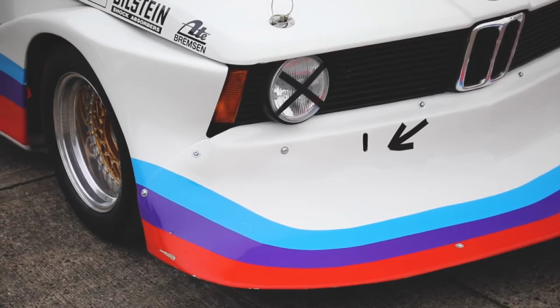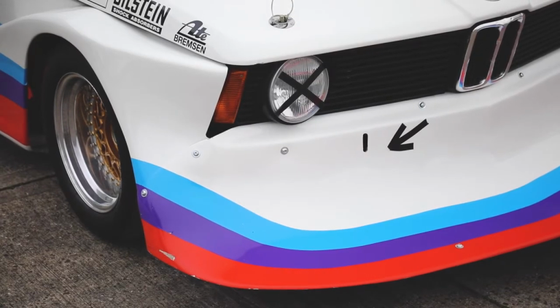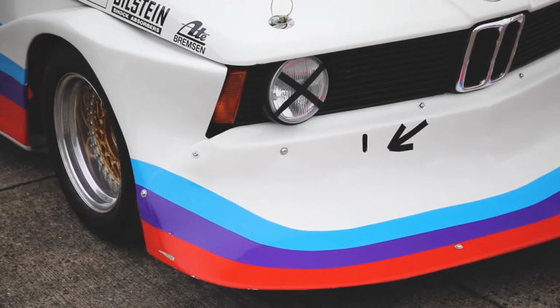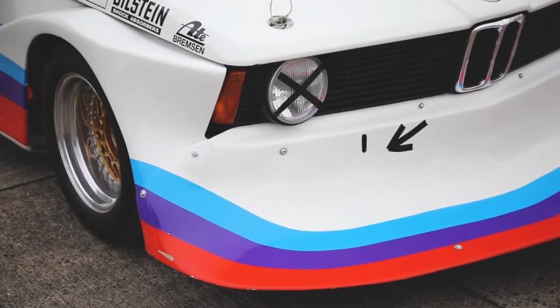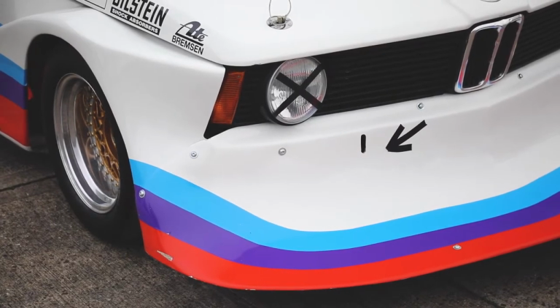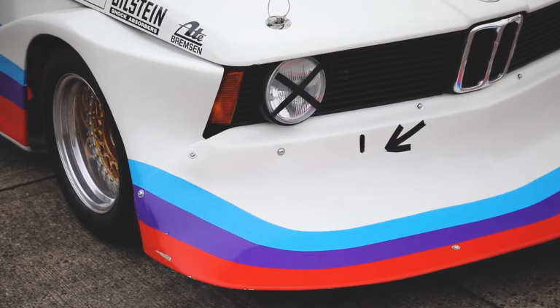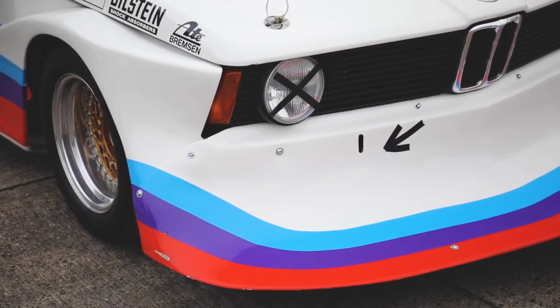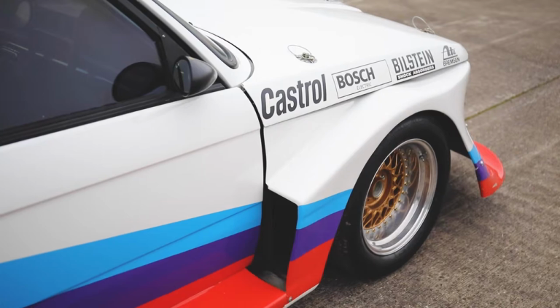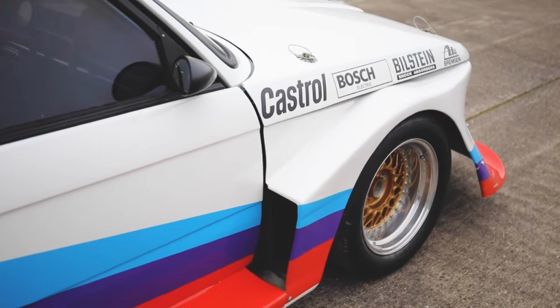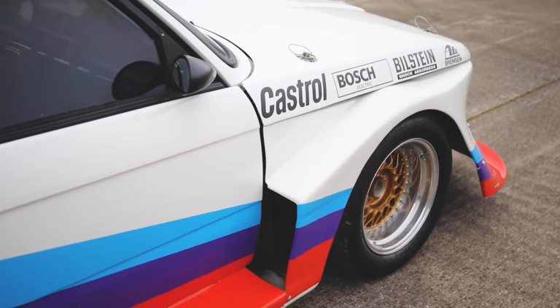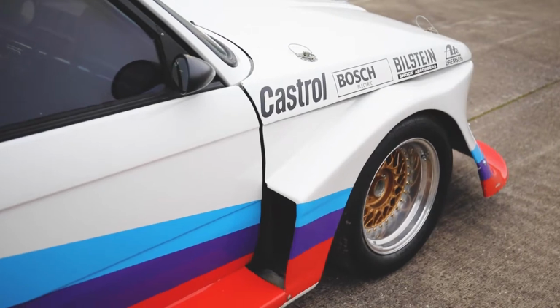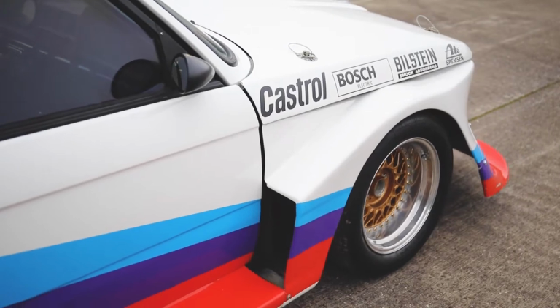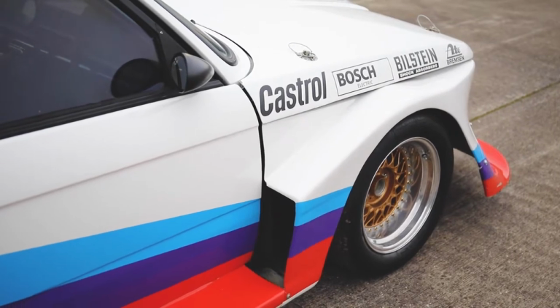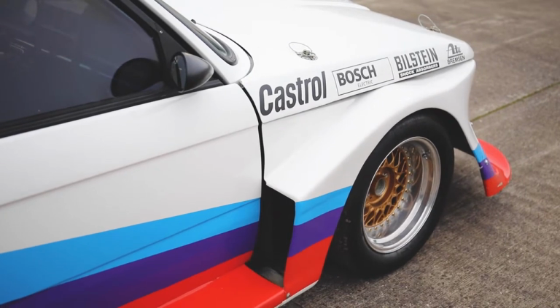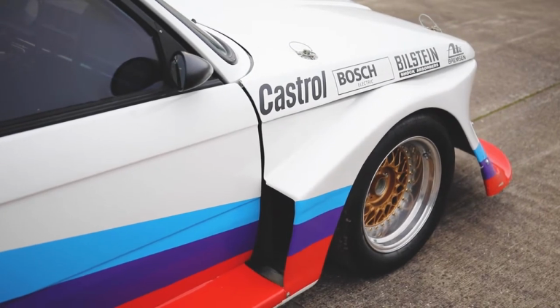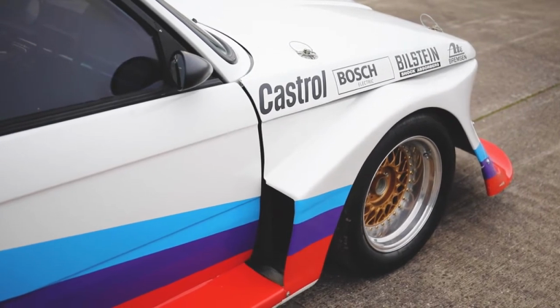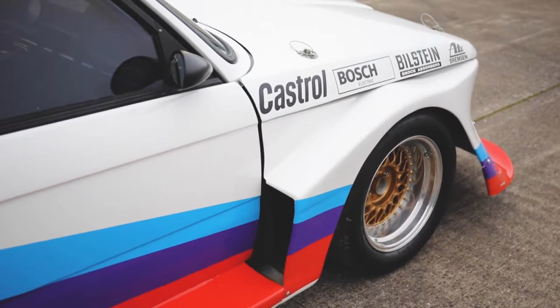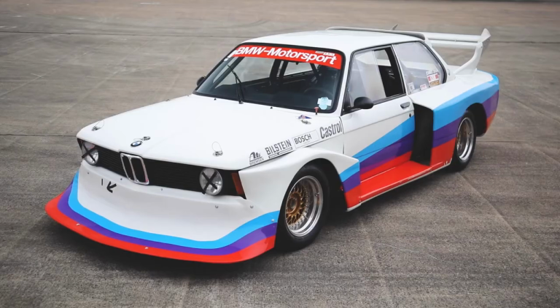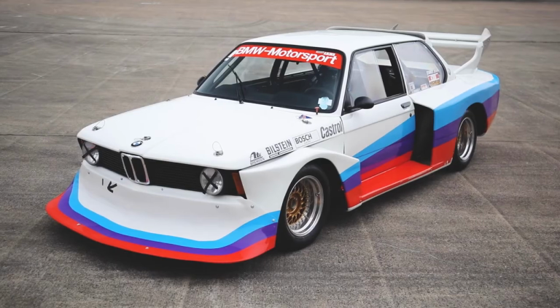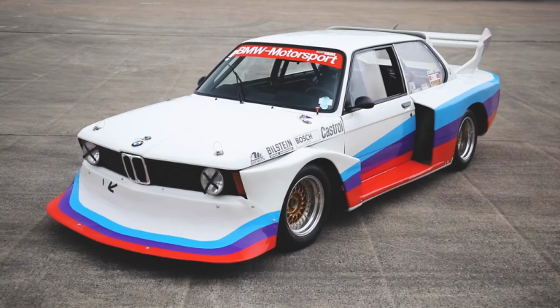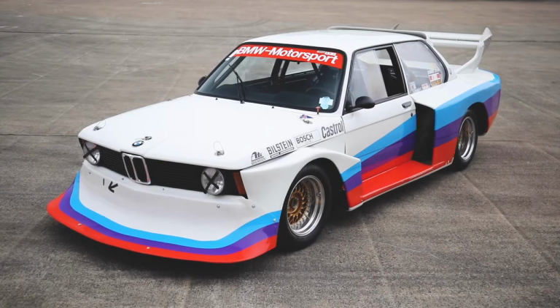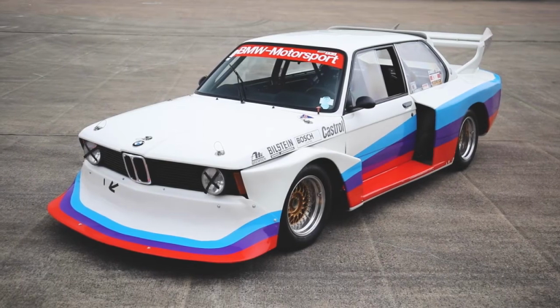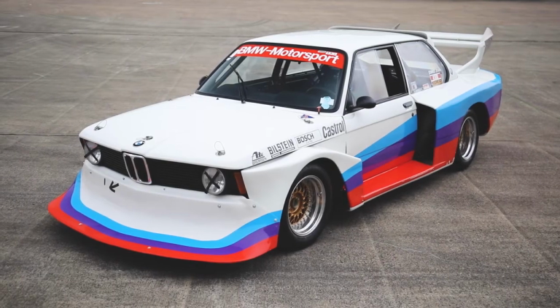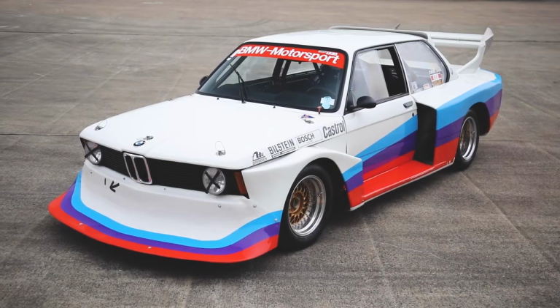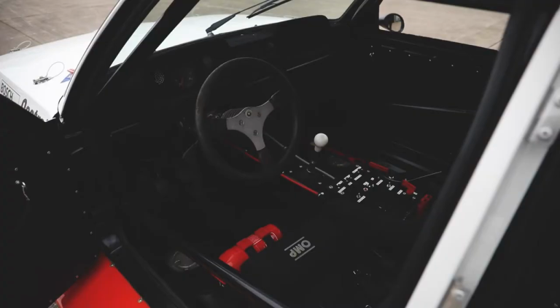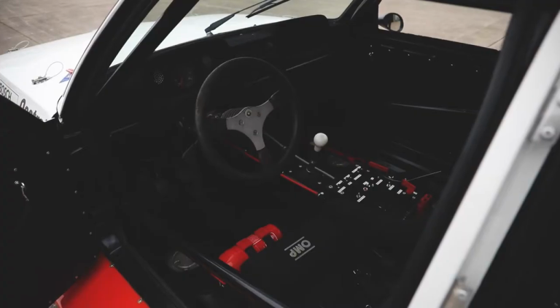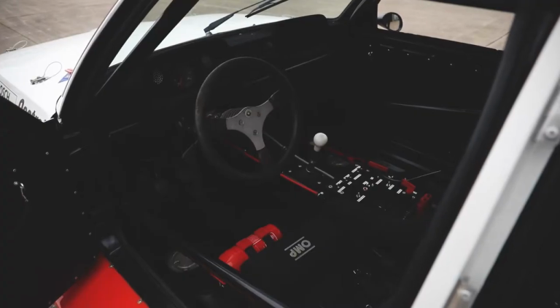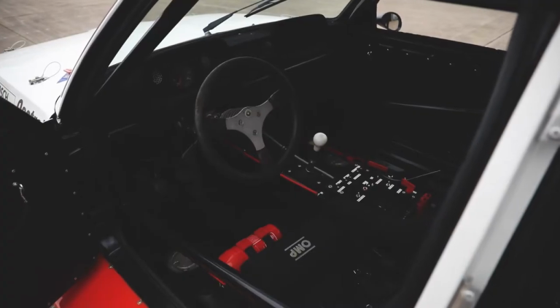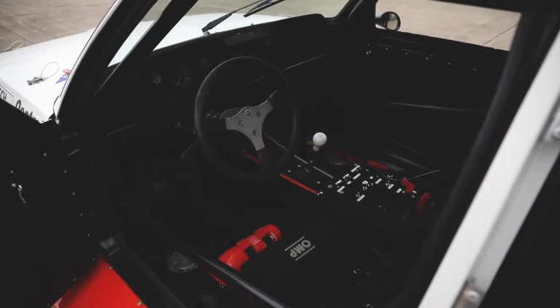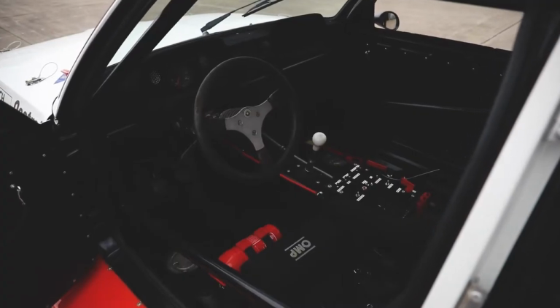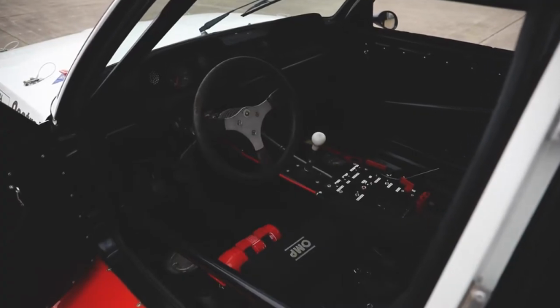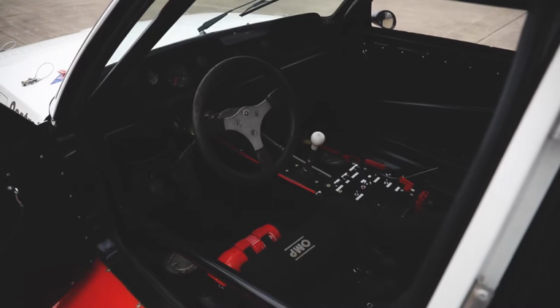Total bare shell rebuild using a 1981 E21 318 — acid dipped, primed and painted.